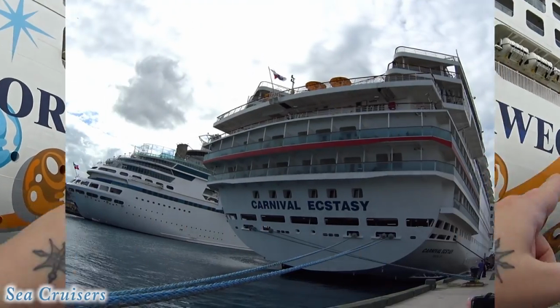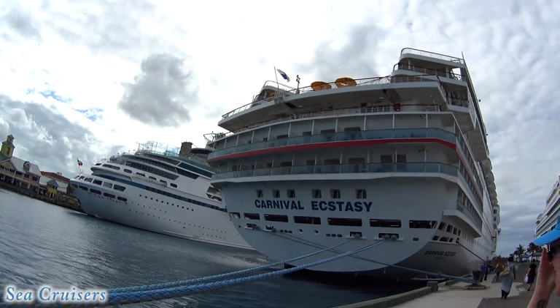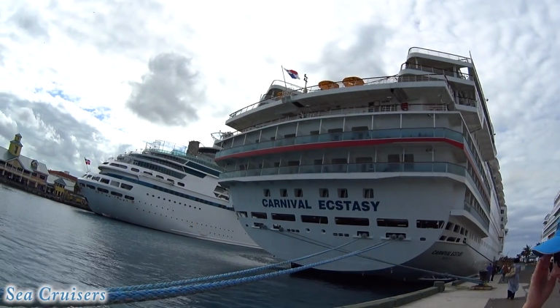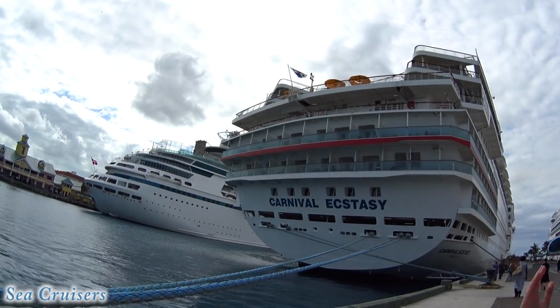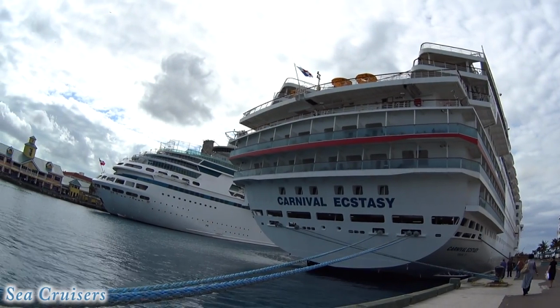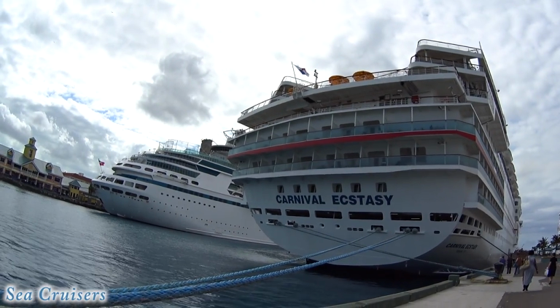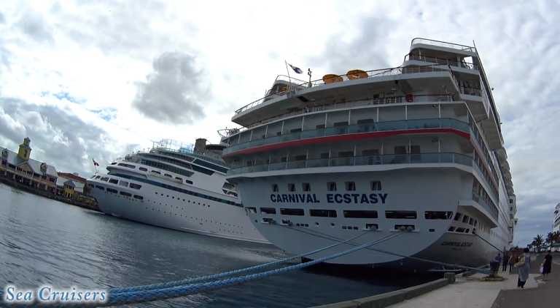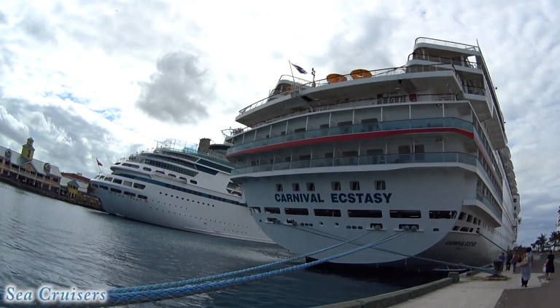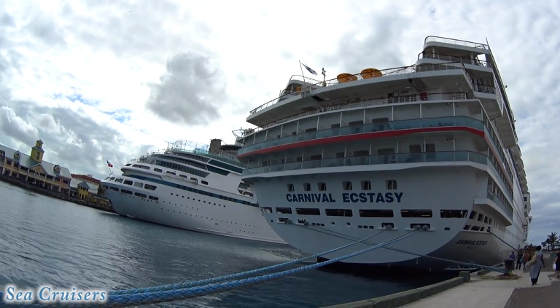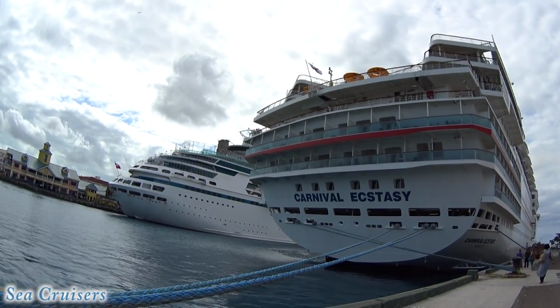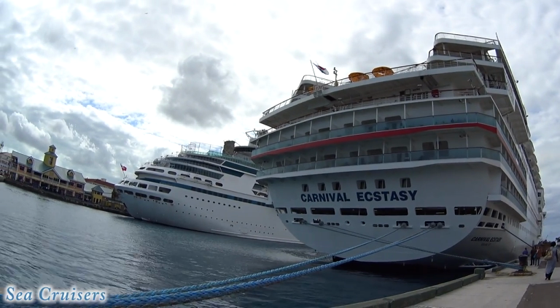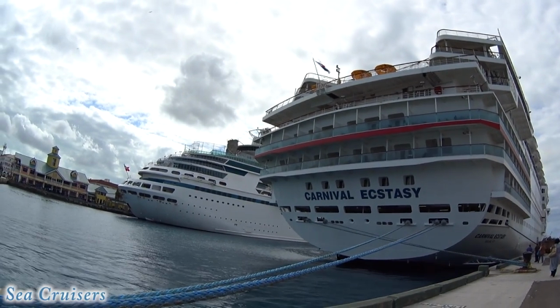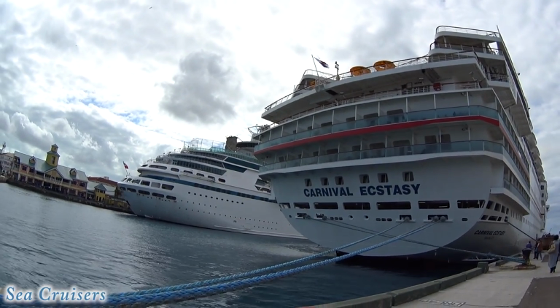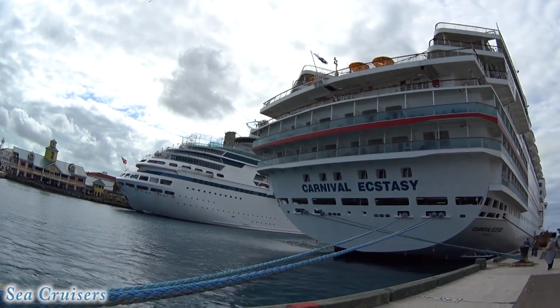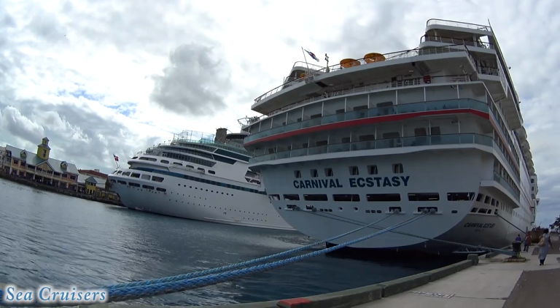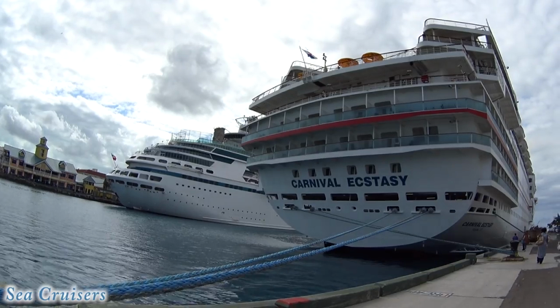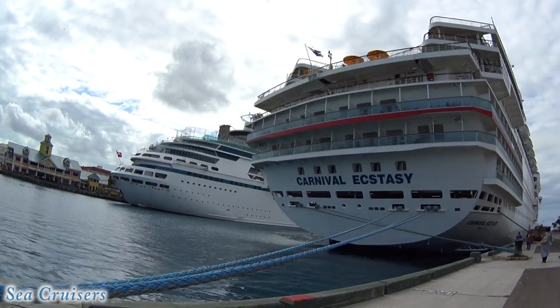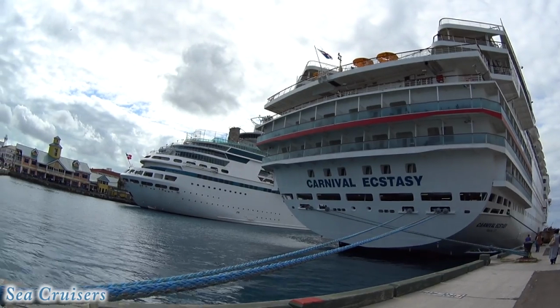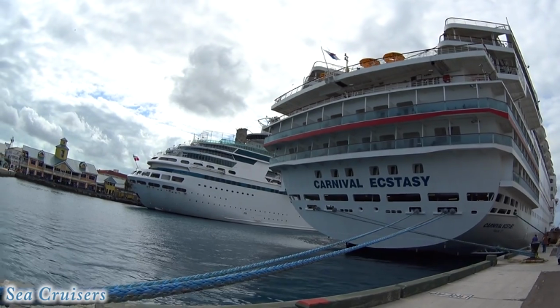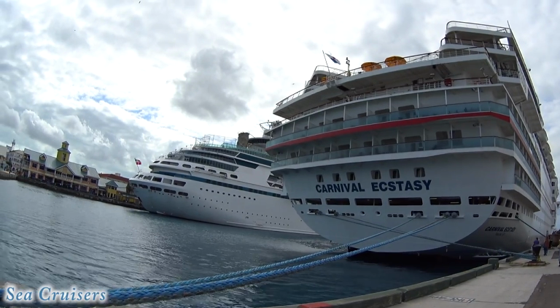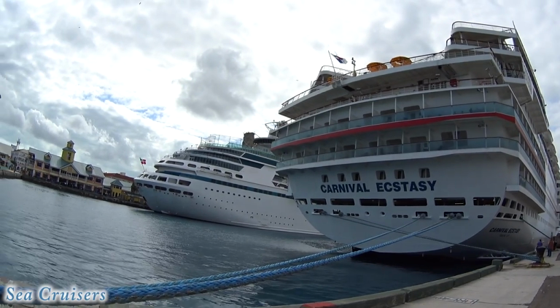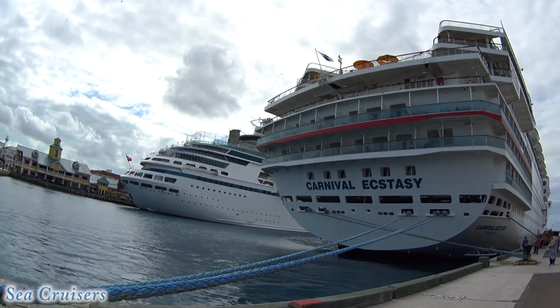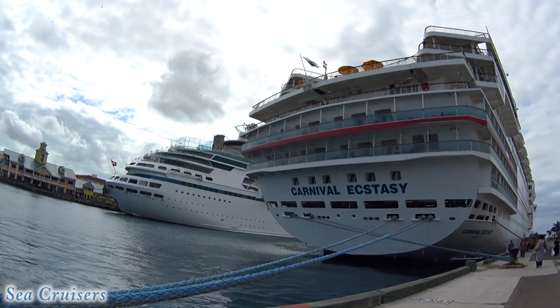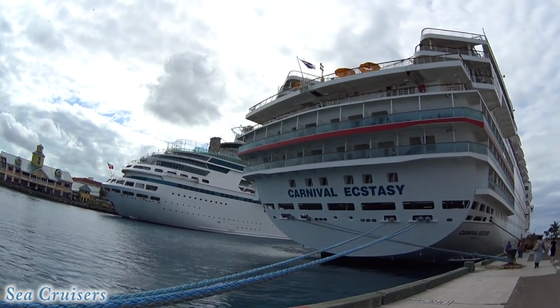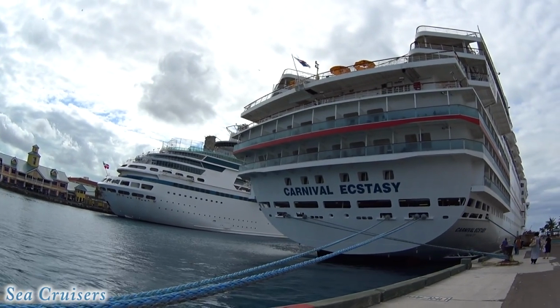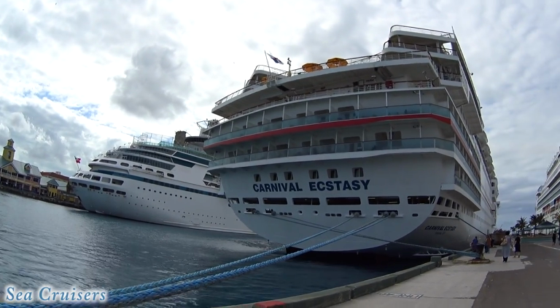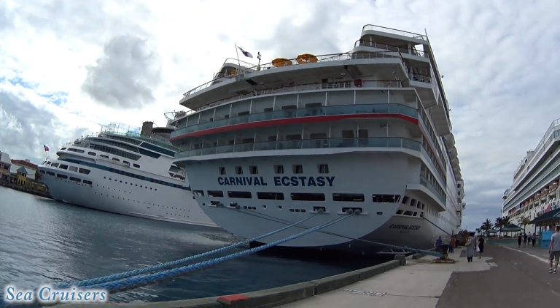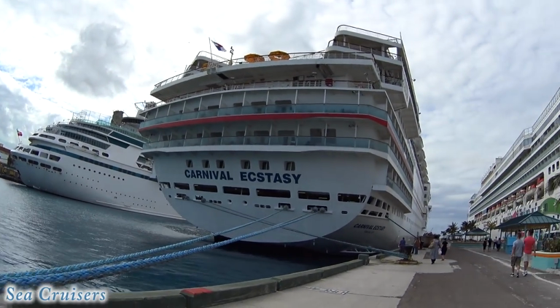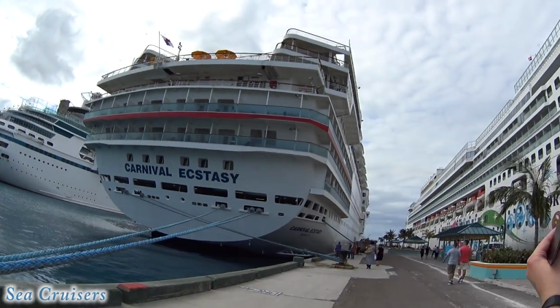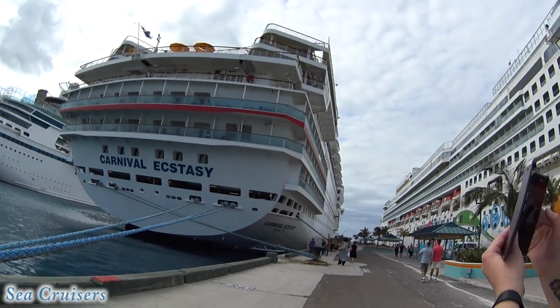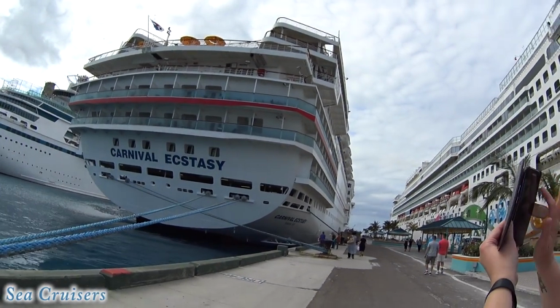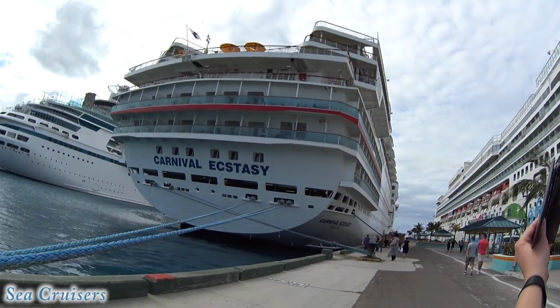Look, that Carnival Ecstasy's back is as big as my butt — that is a wide load. Yes, that is huge. They're always like pointed and stuff.